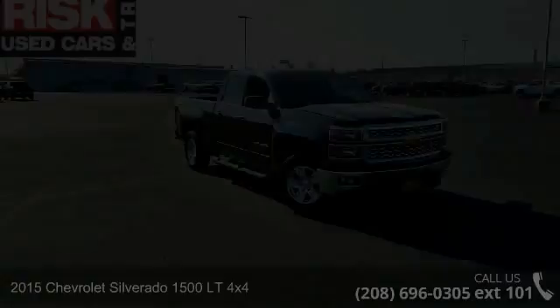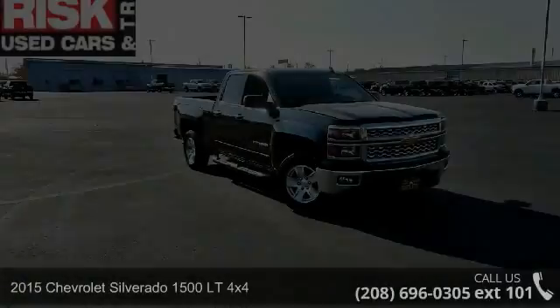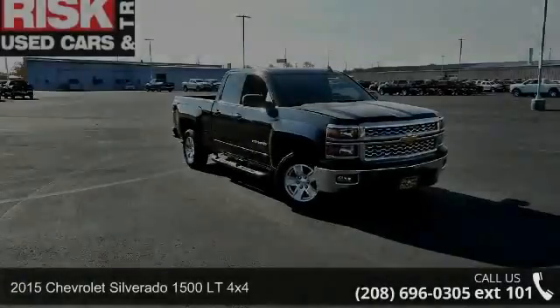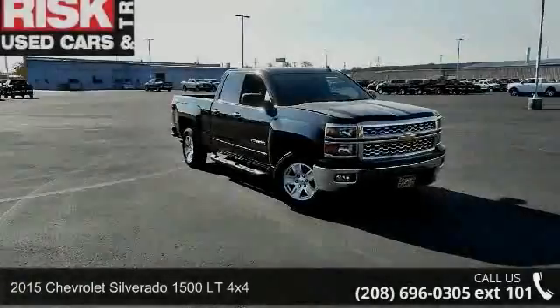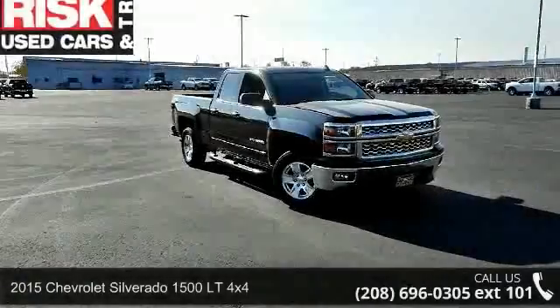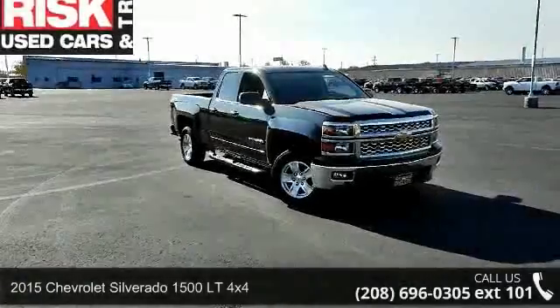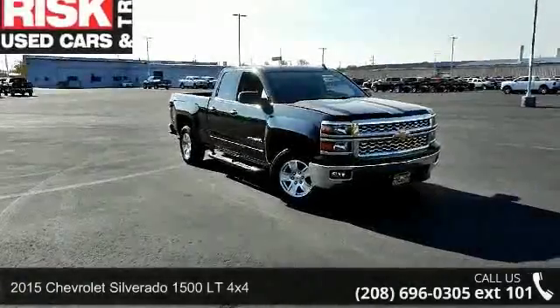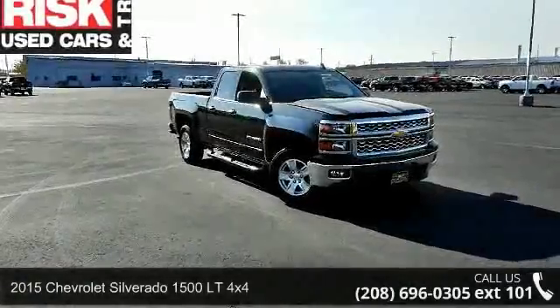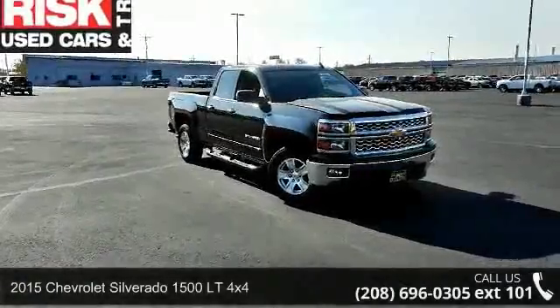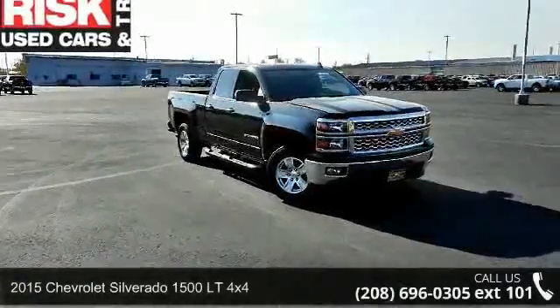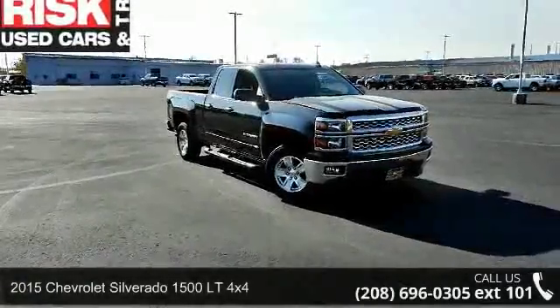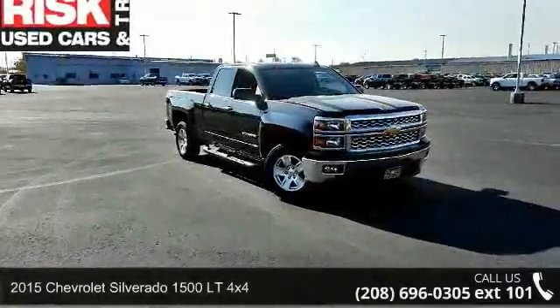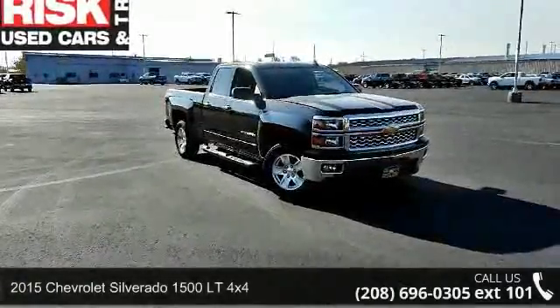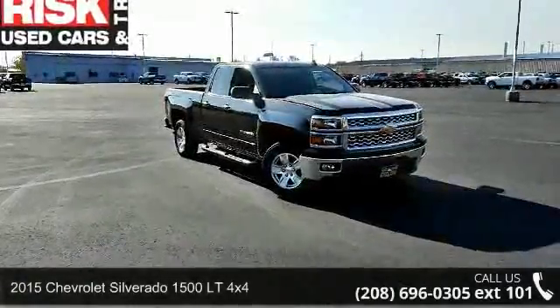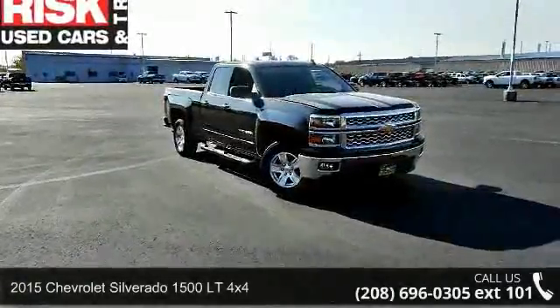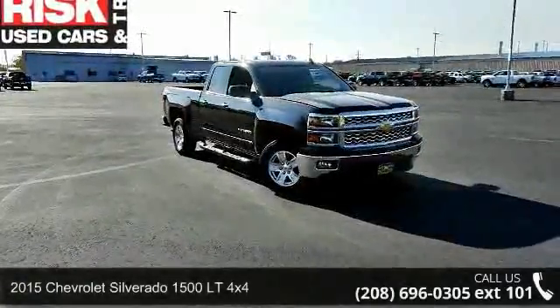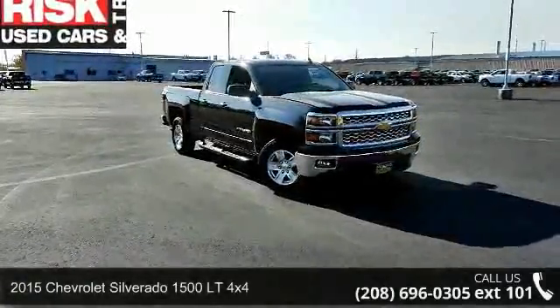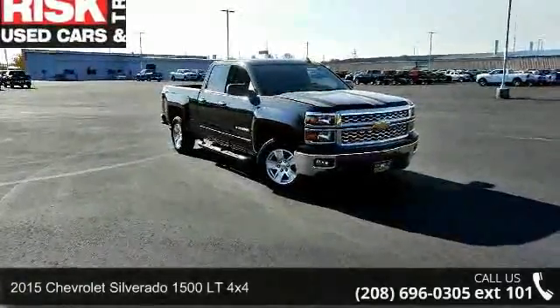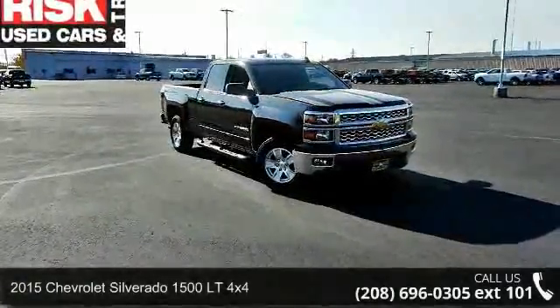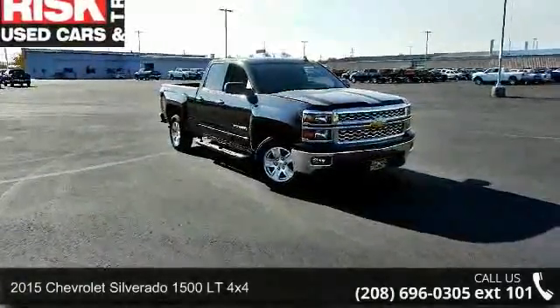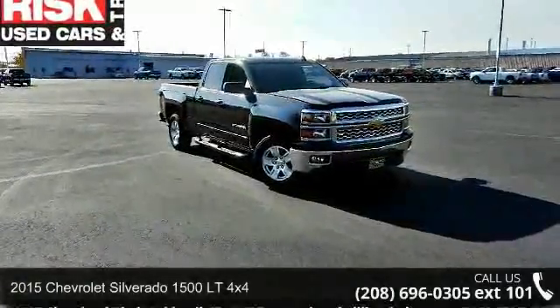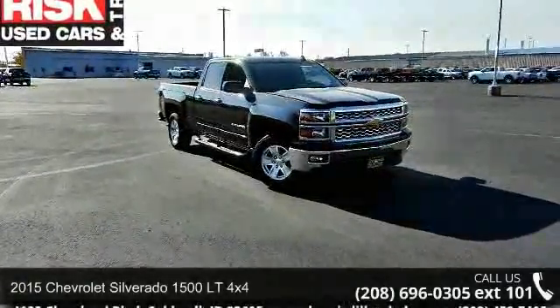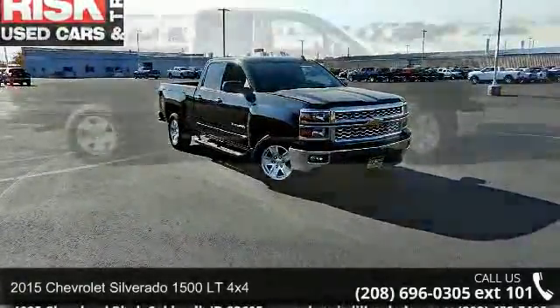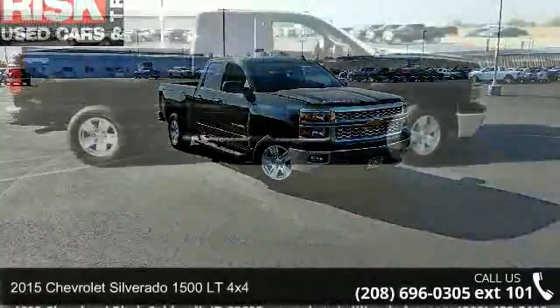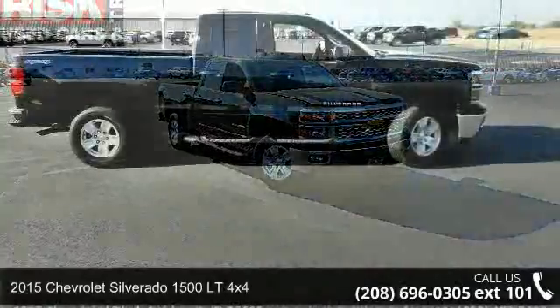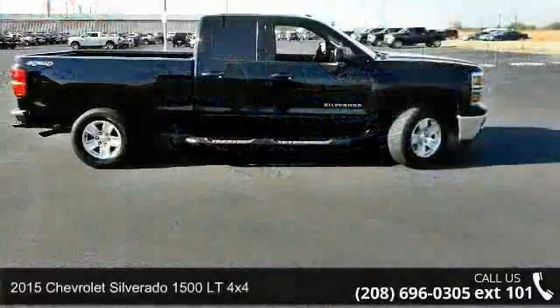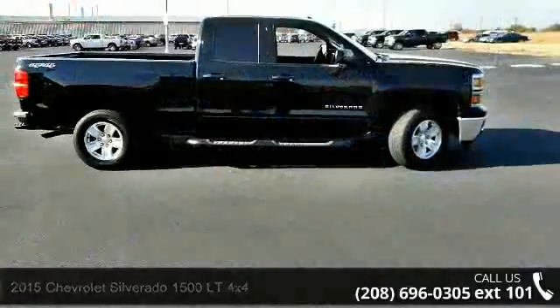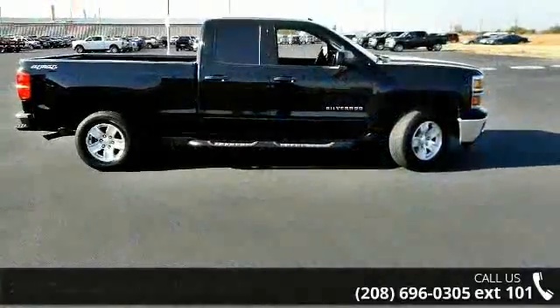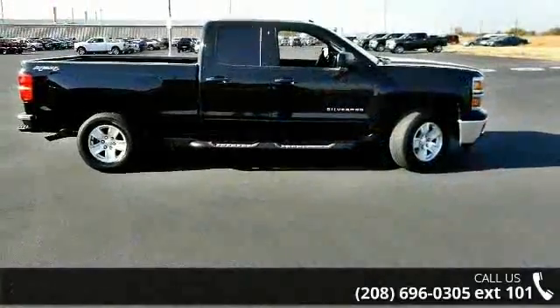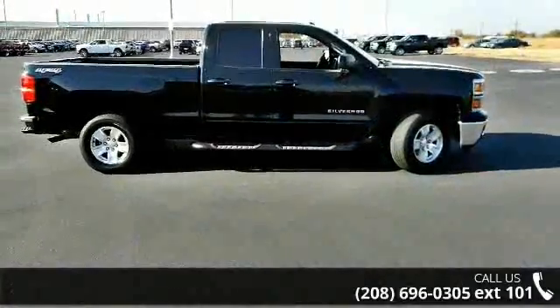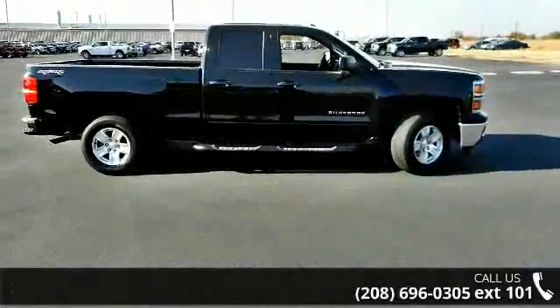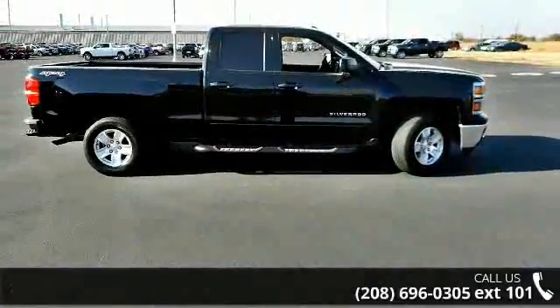Imagine yourself in this 2015 Chevrolet Silverado 1500. This may be the set of wheels you've been looking for.